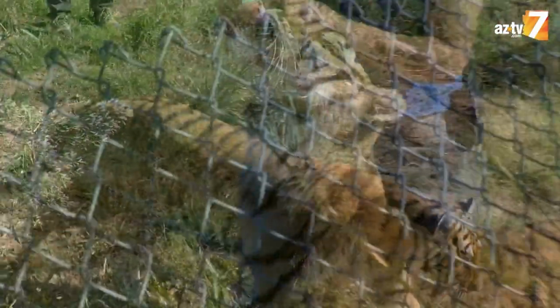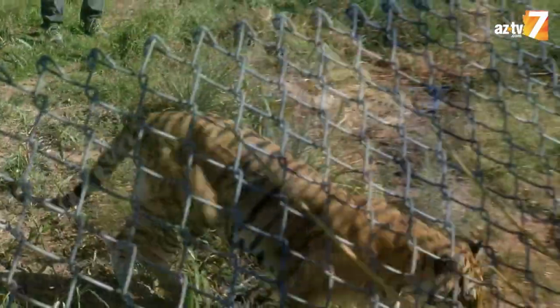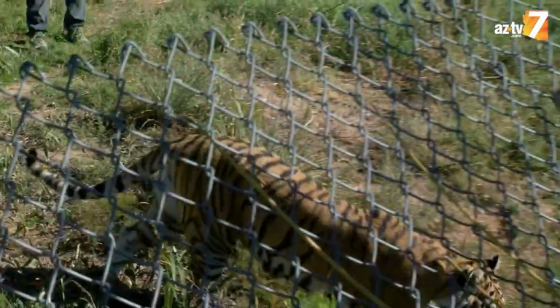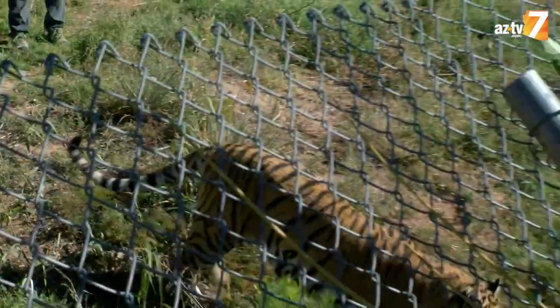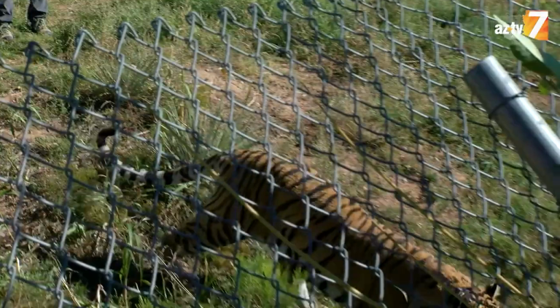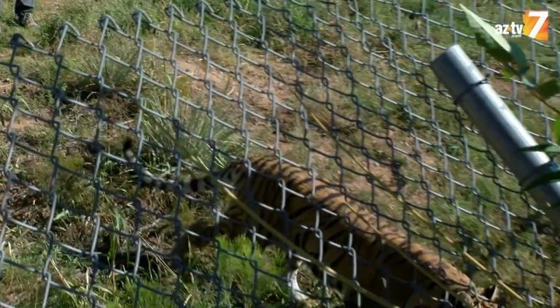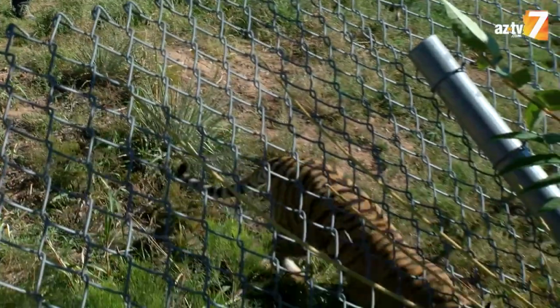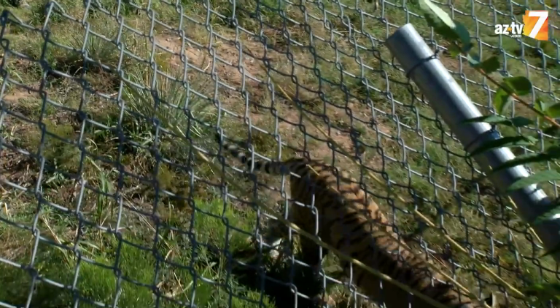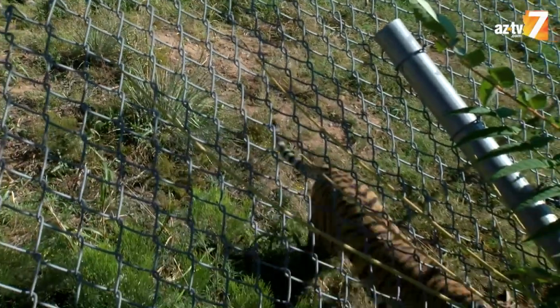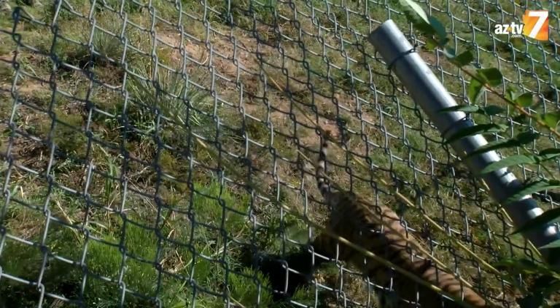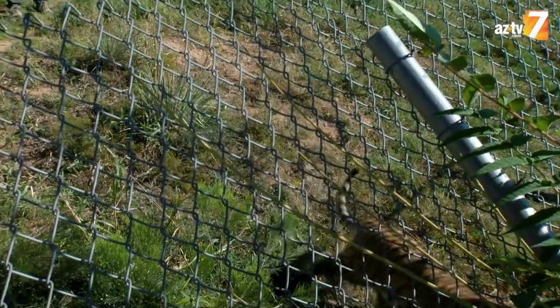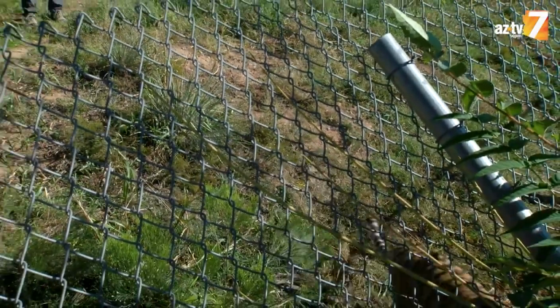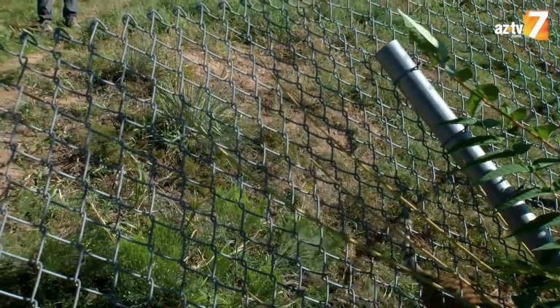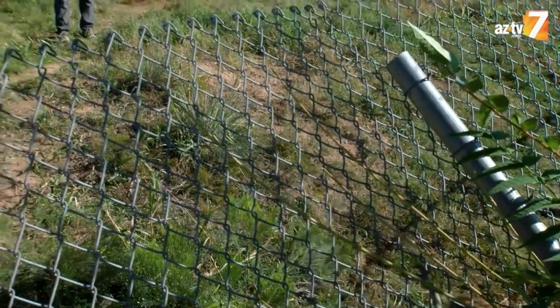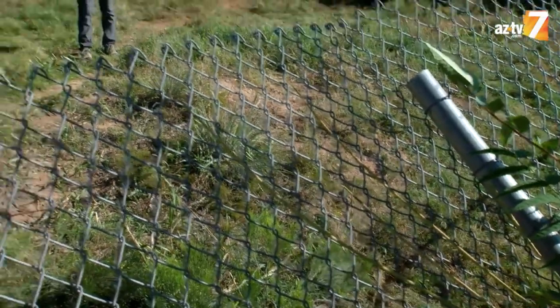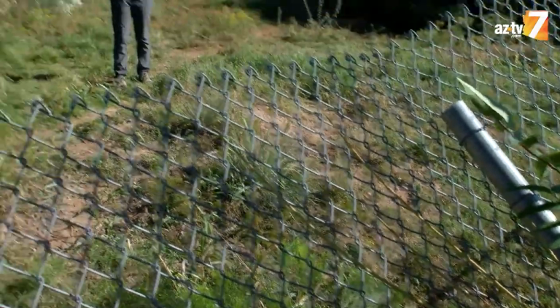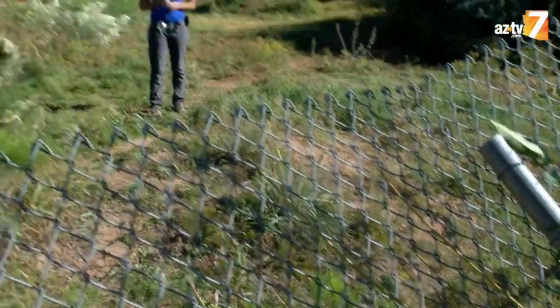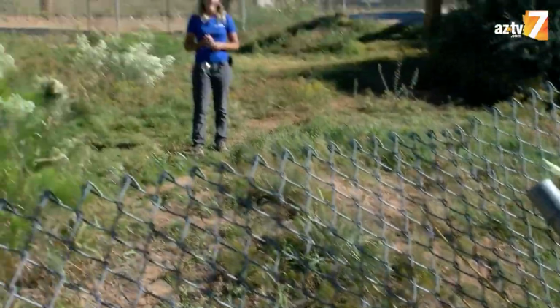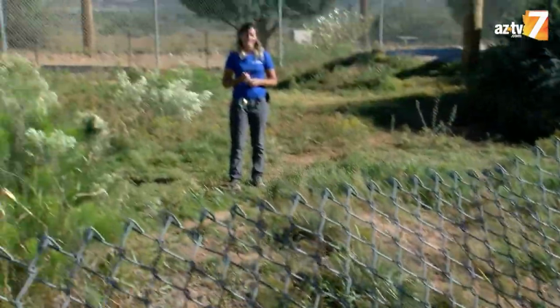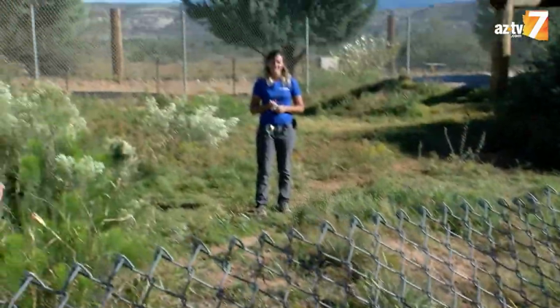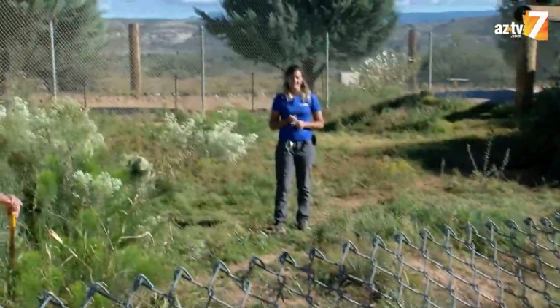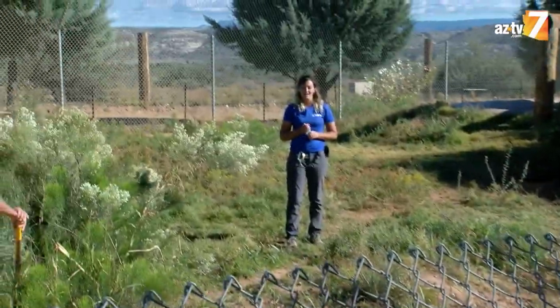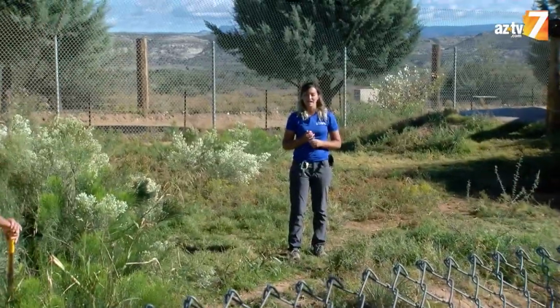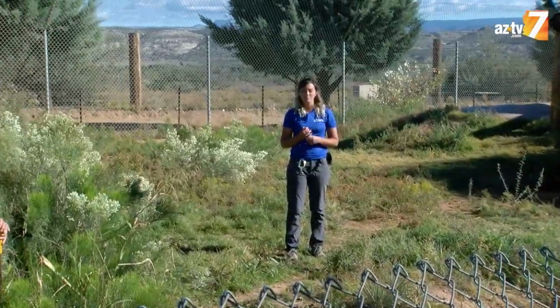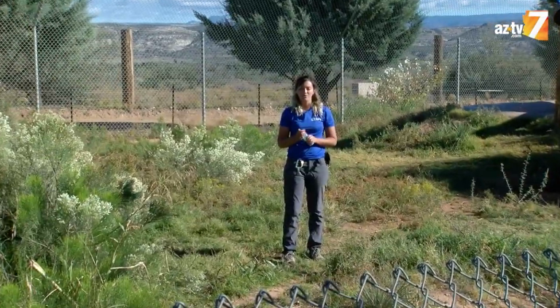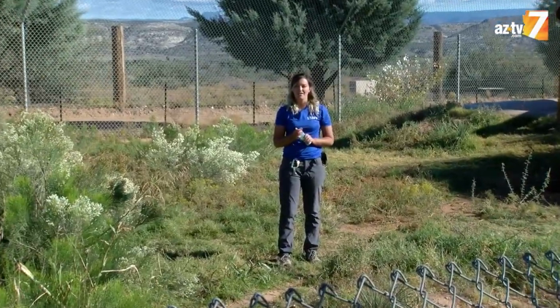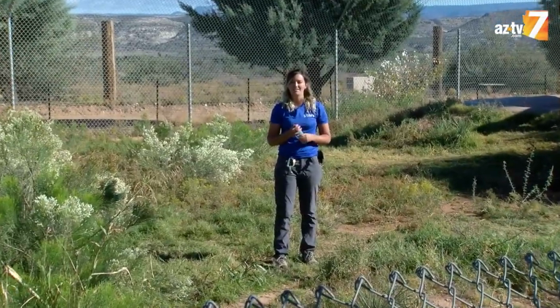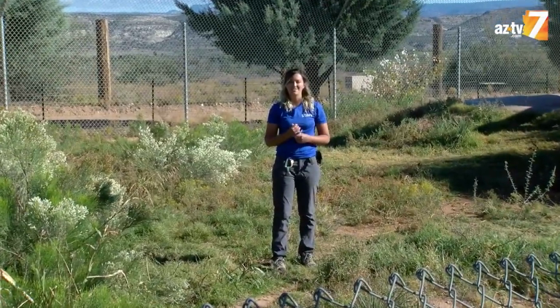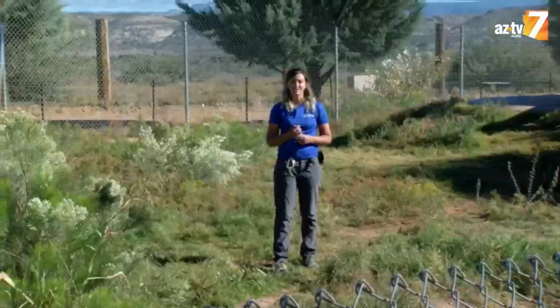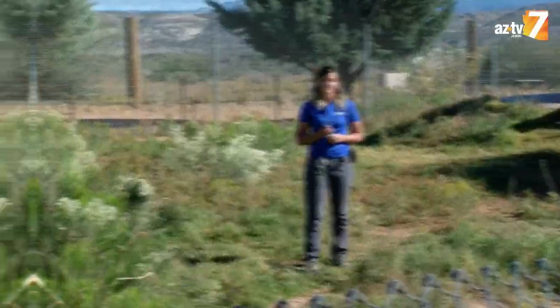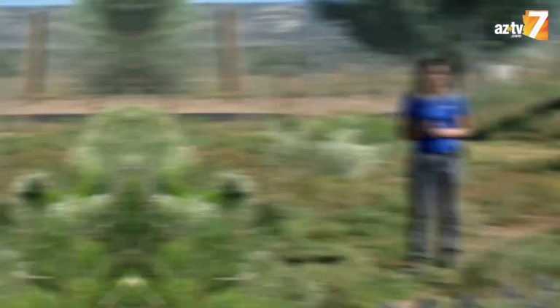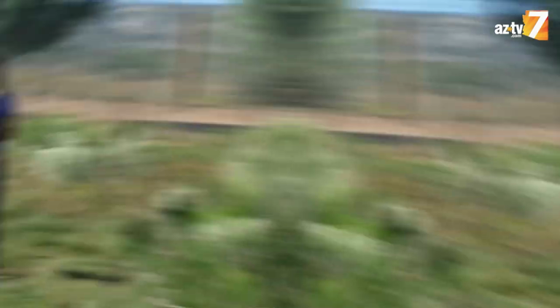She has lots of space to roam around, as you can see, and she gets a lot of time doing a lot of things tigers love to do.